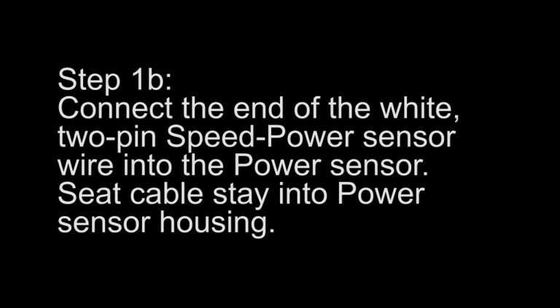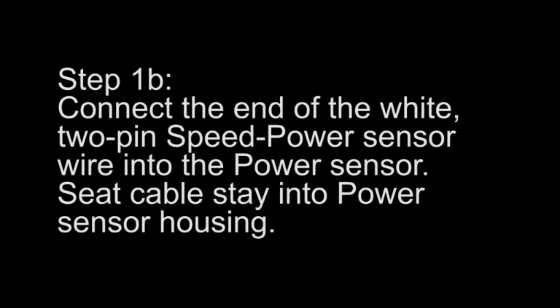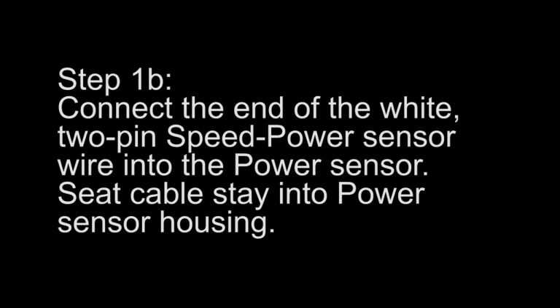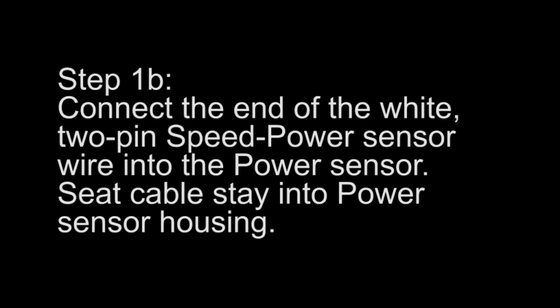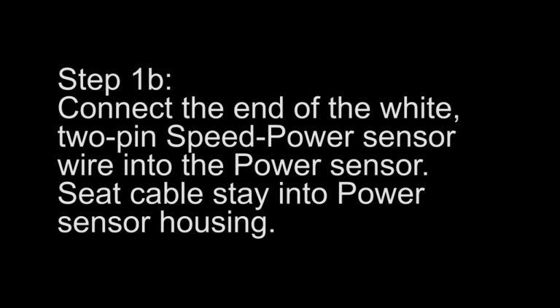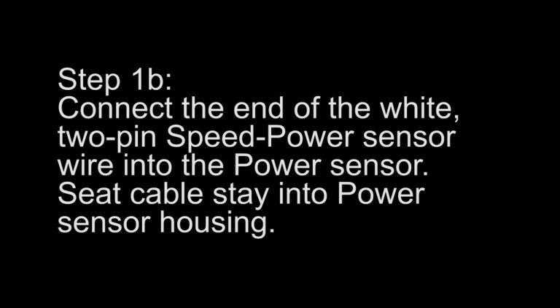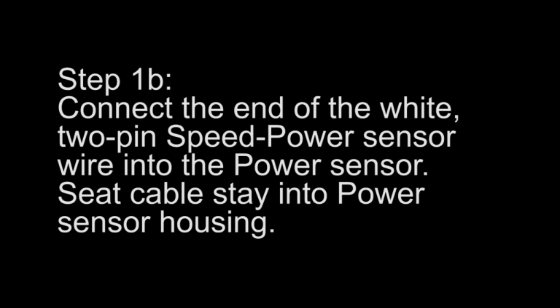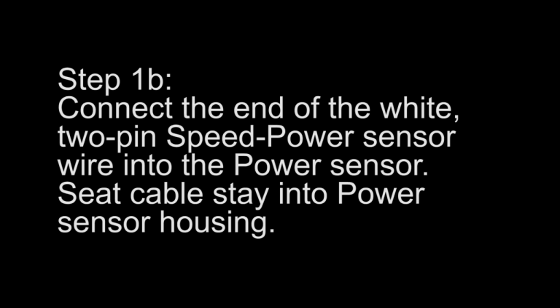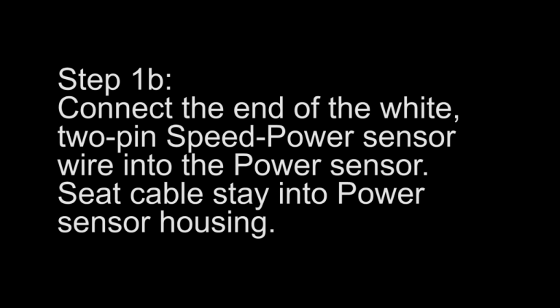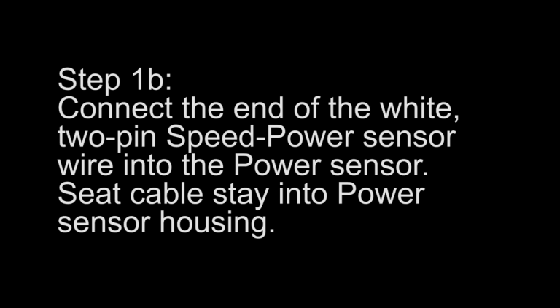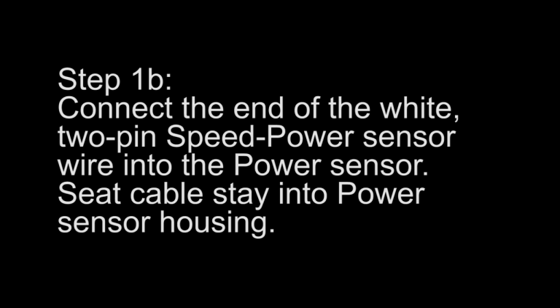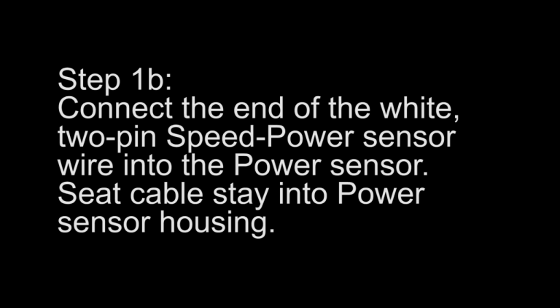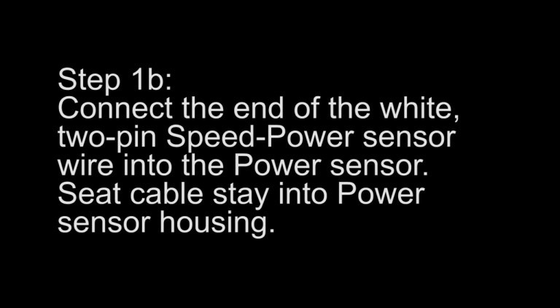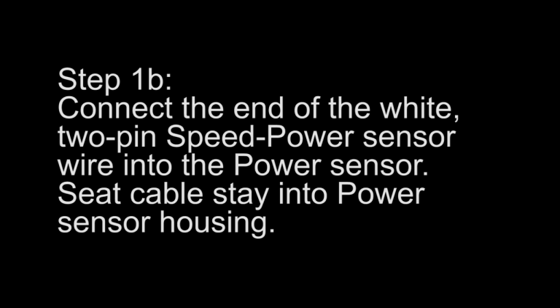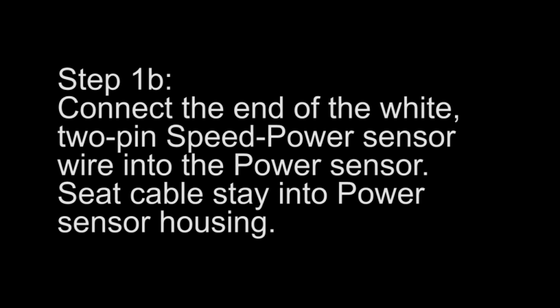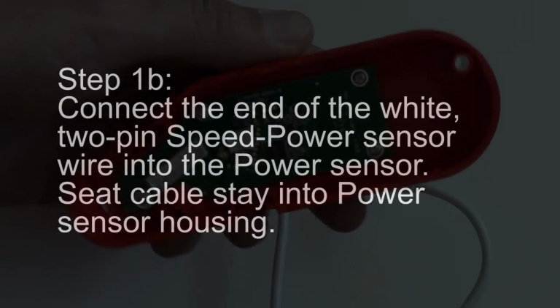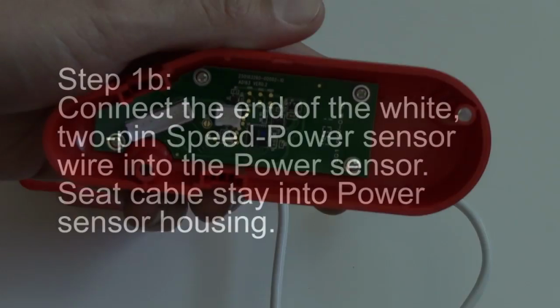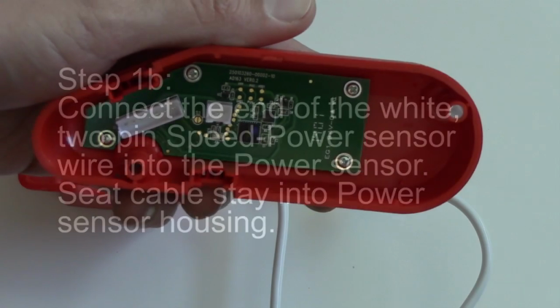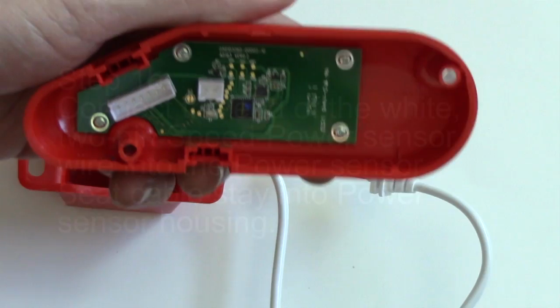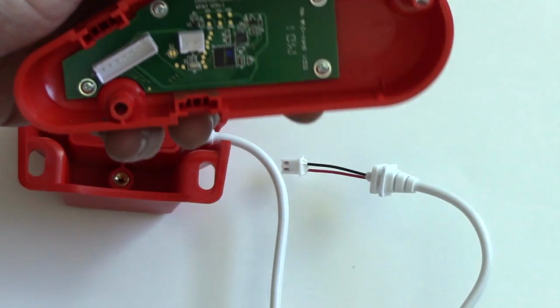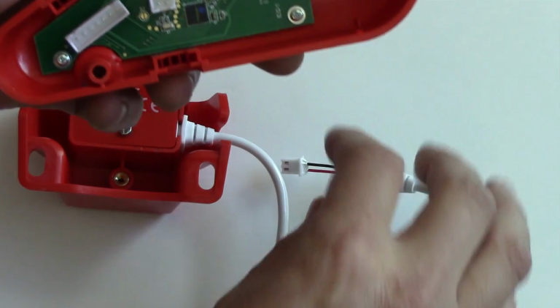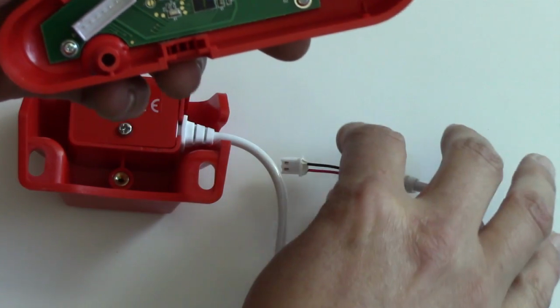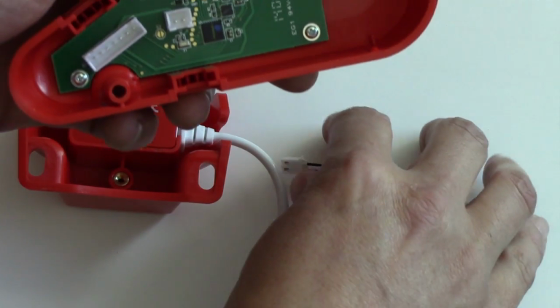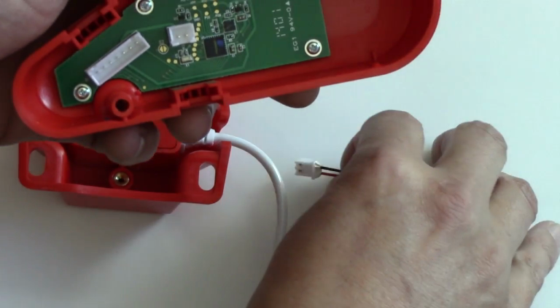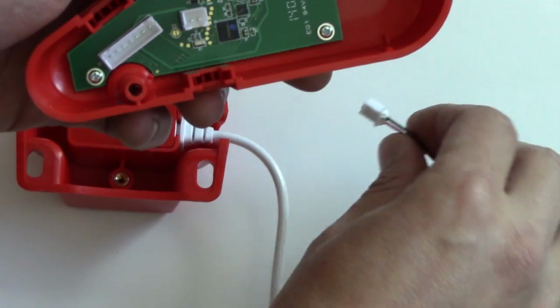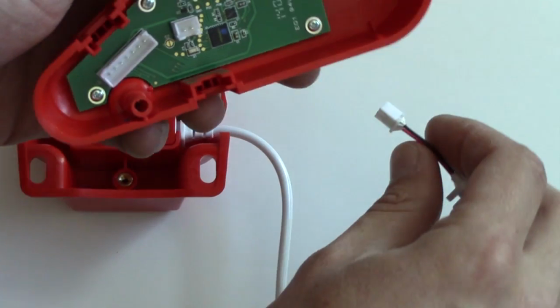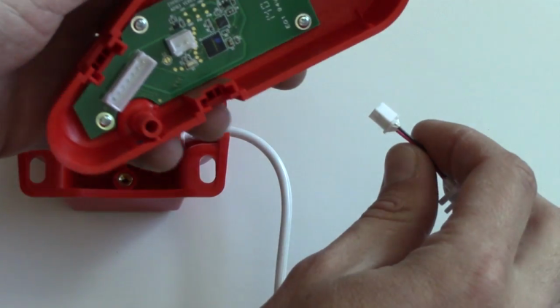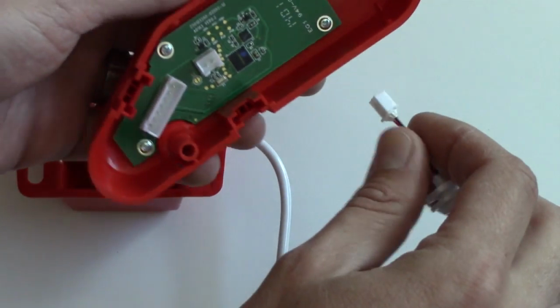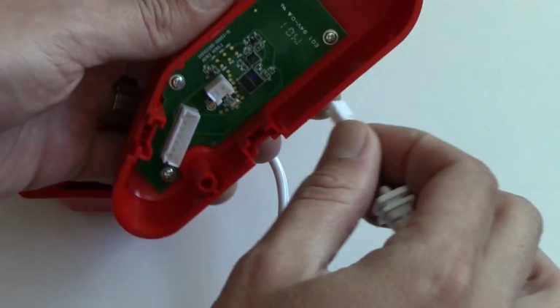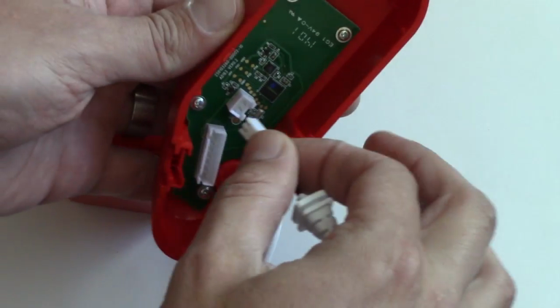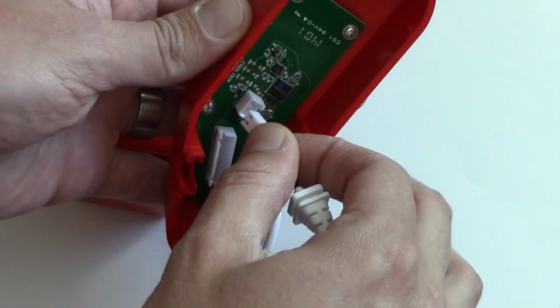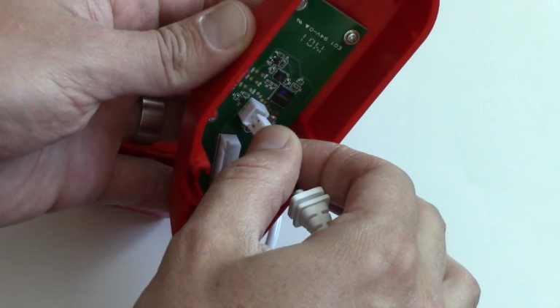Connect the other end of the white 2-pin speed to power sensor wire into the power sensor. Seat the cable stay into the power sensor housing.